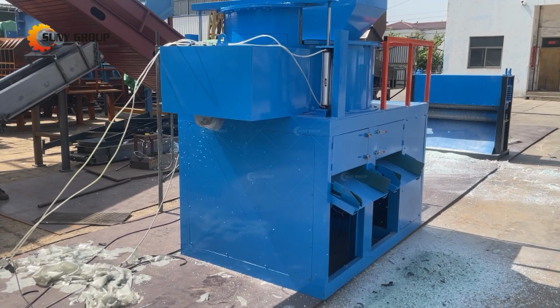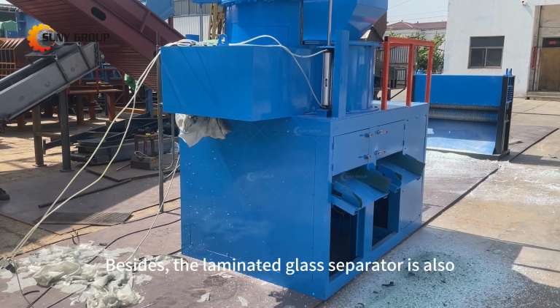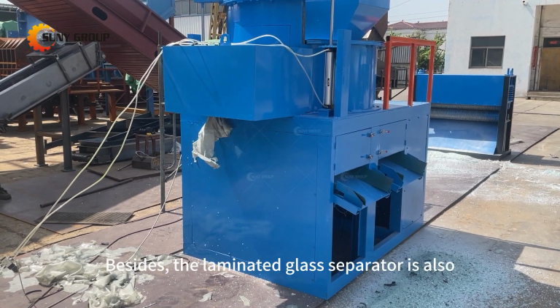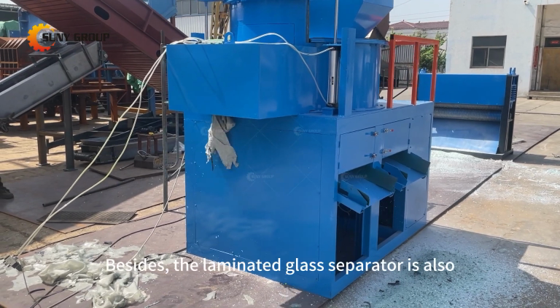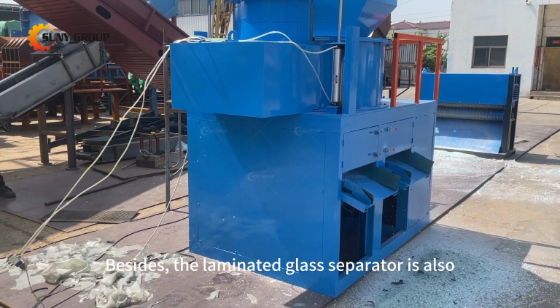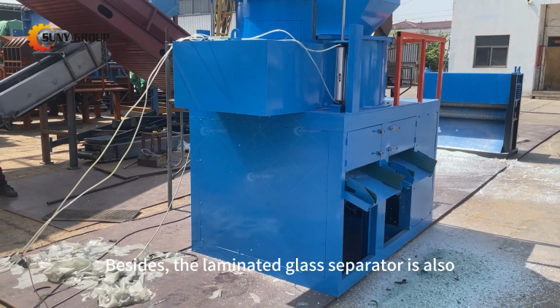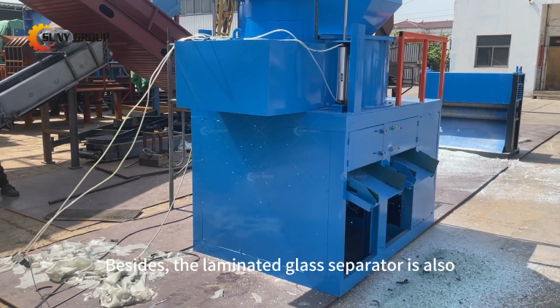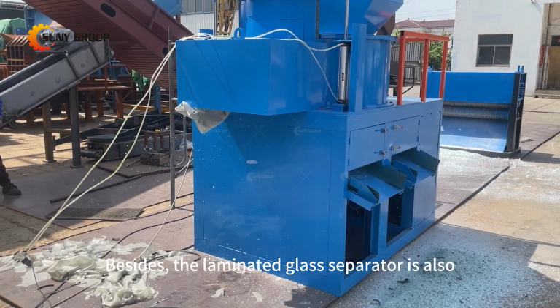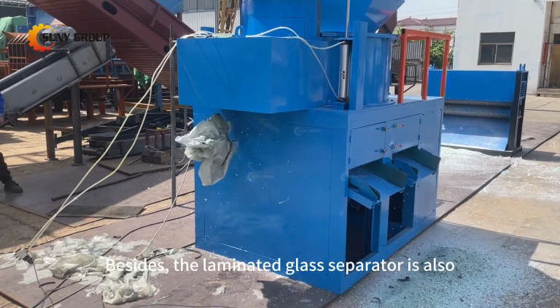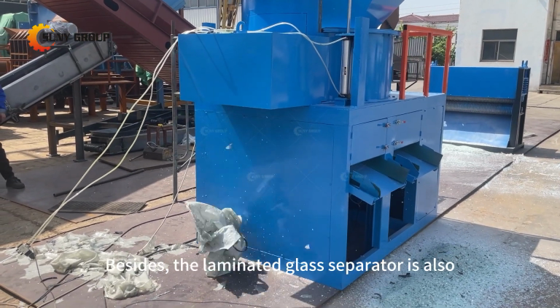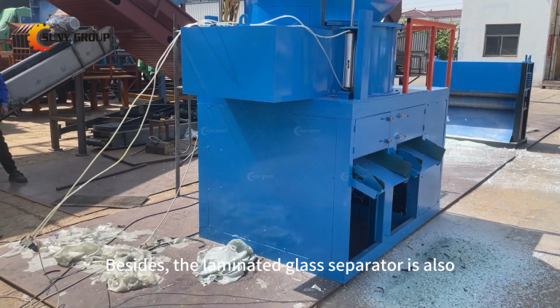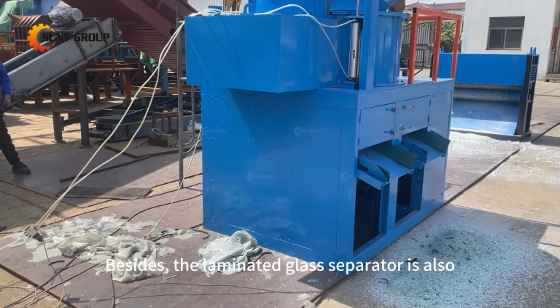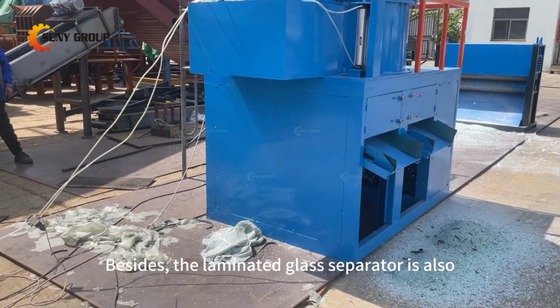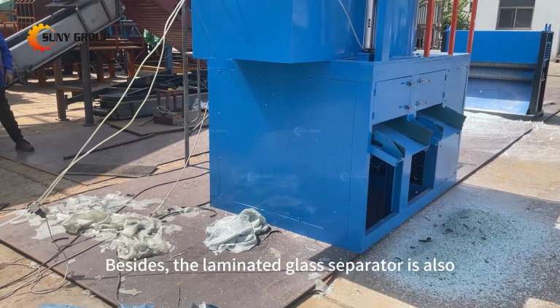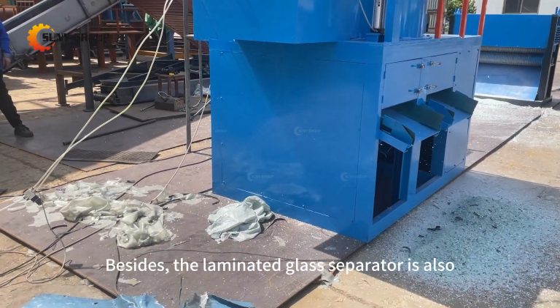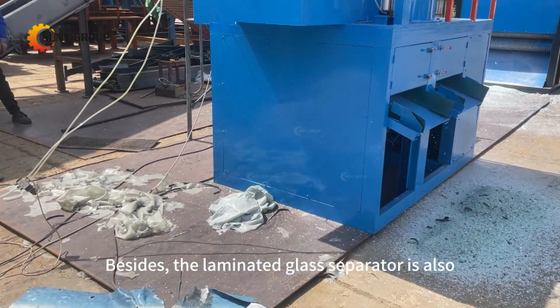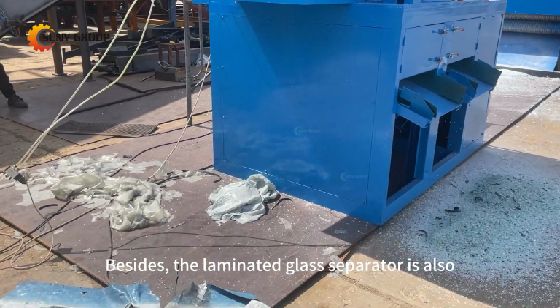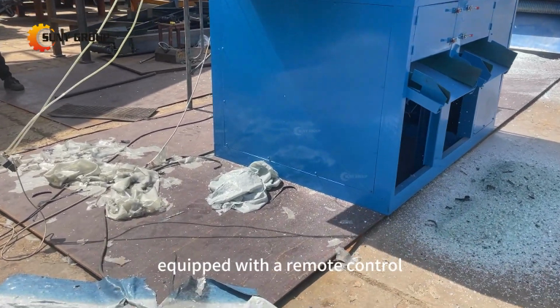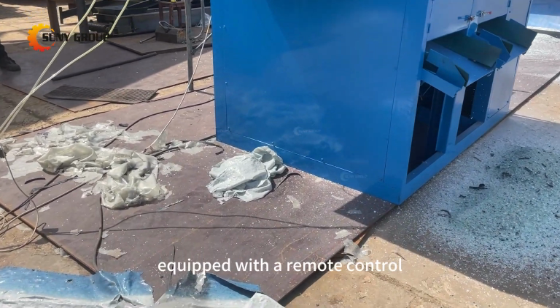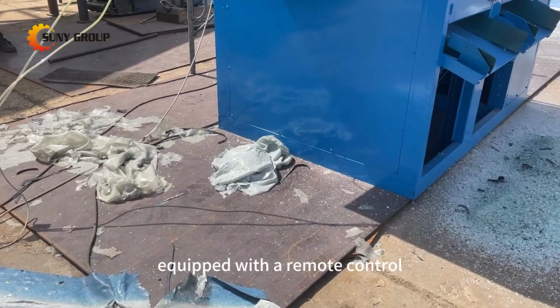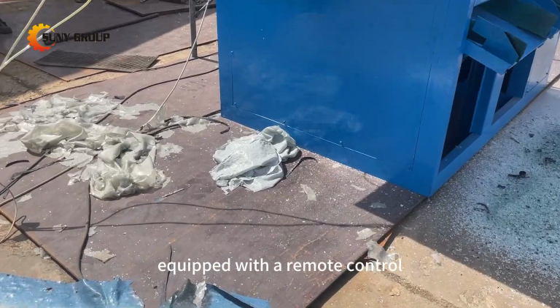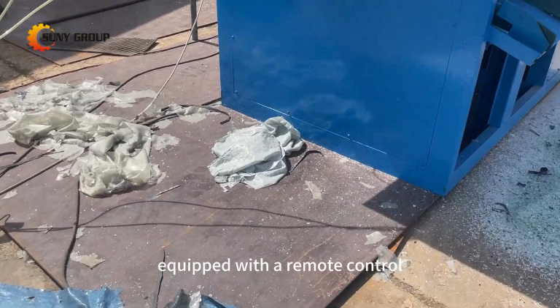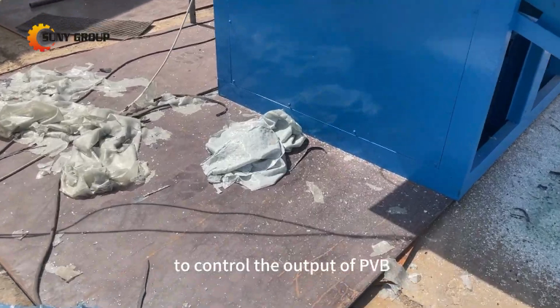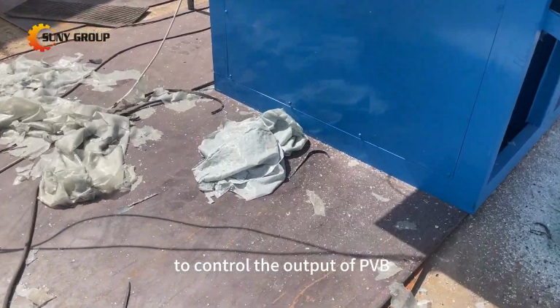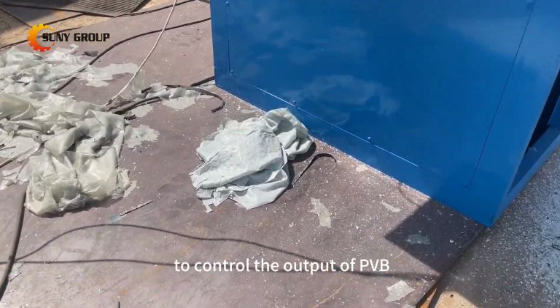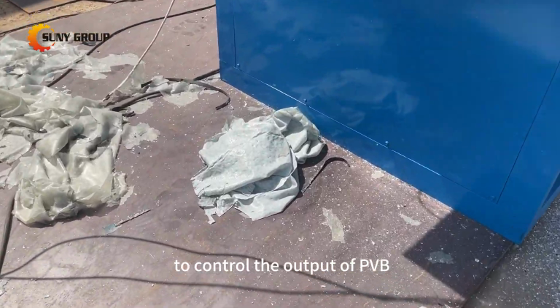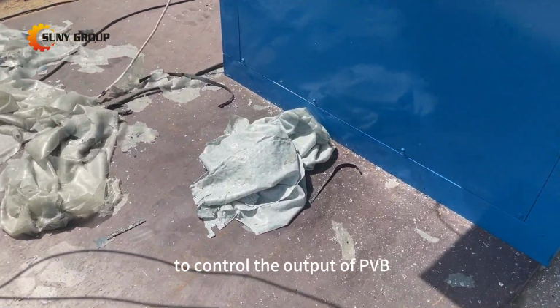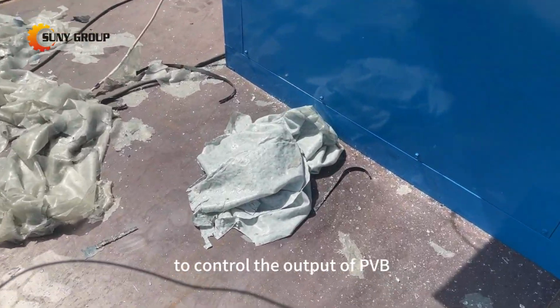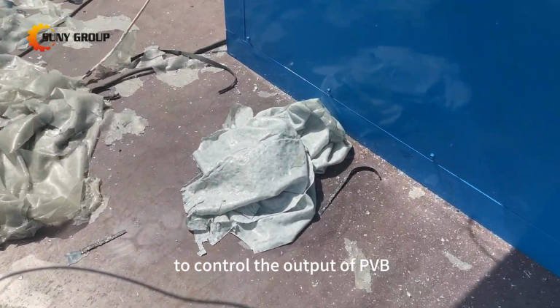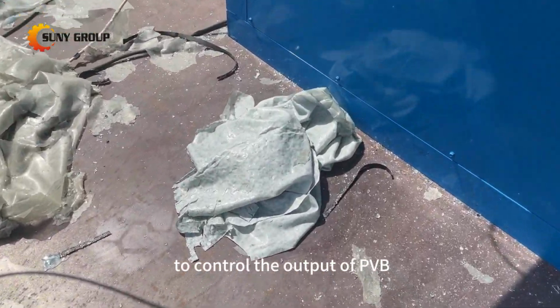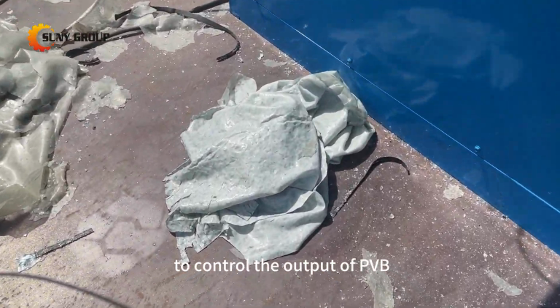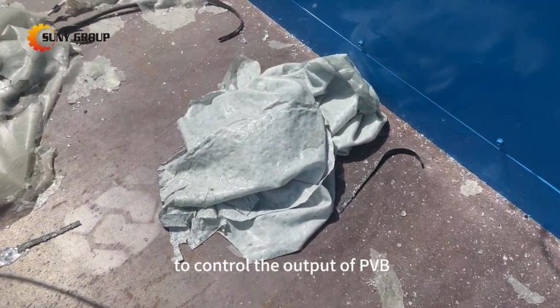Besides, the laminated glass separator is also equipped with a remote control to control the output of PVB.